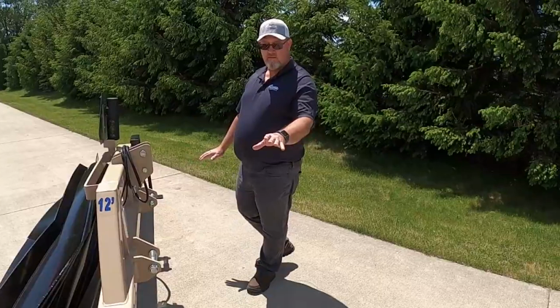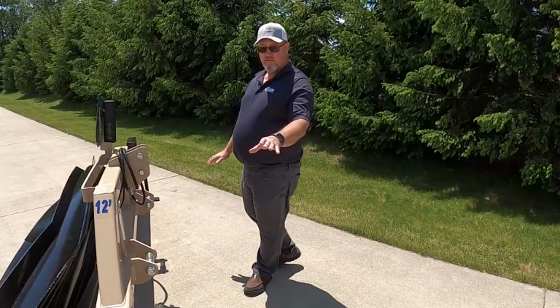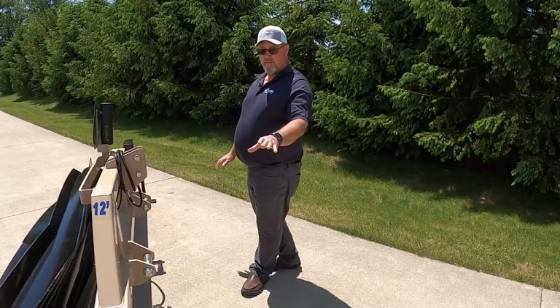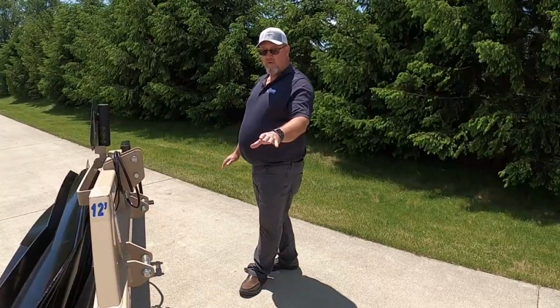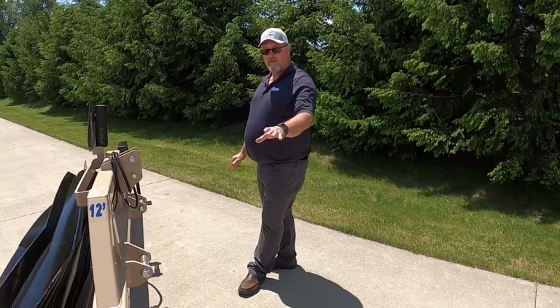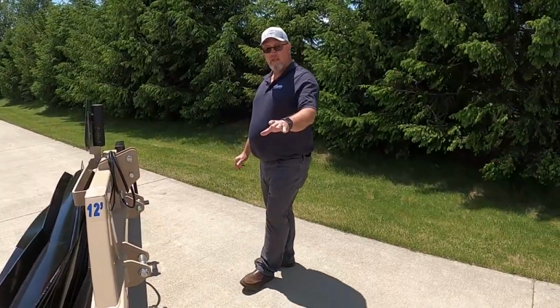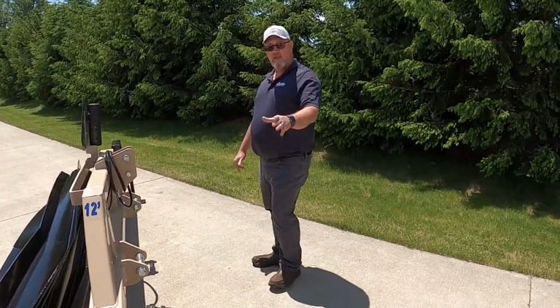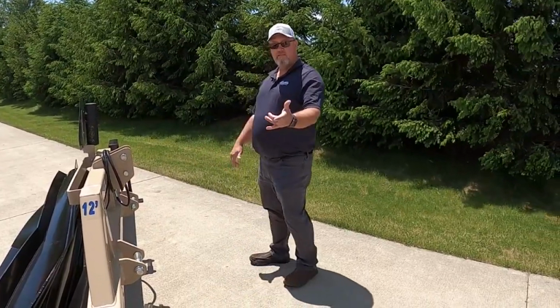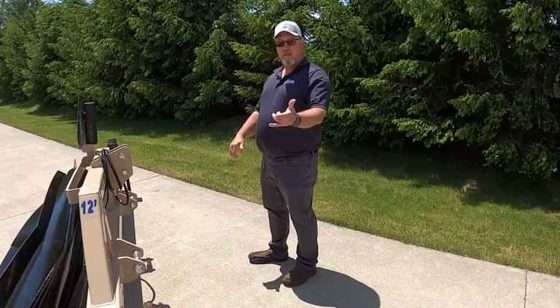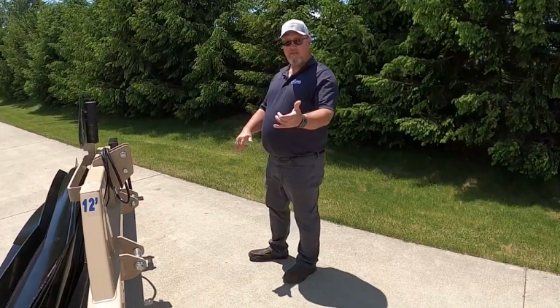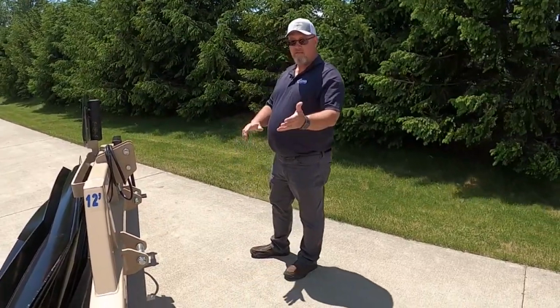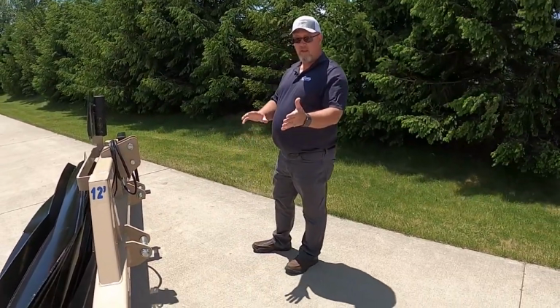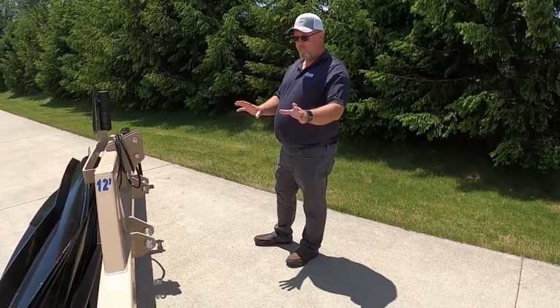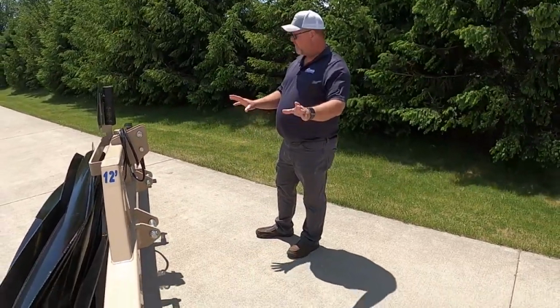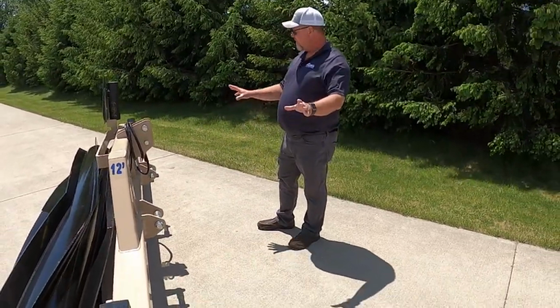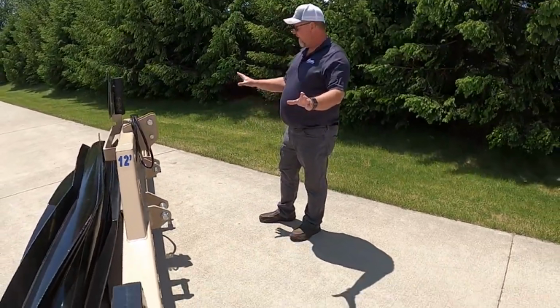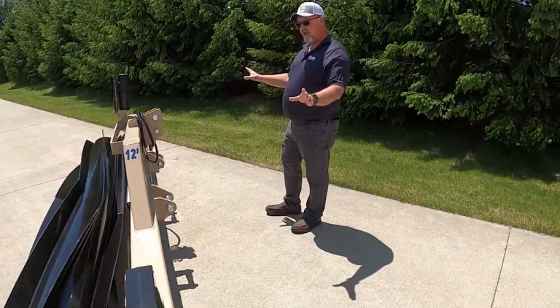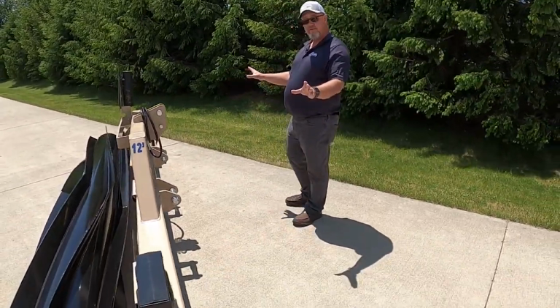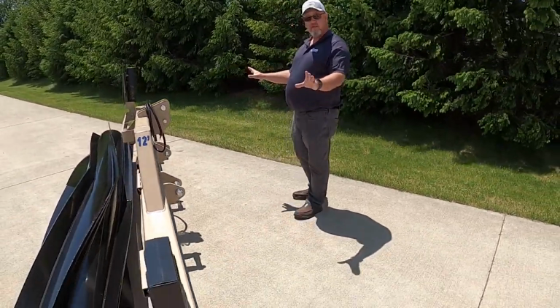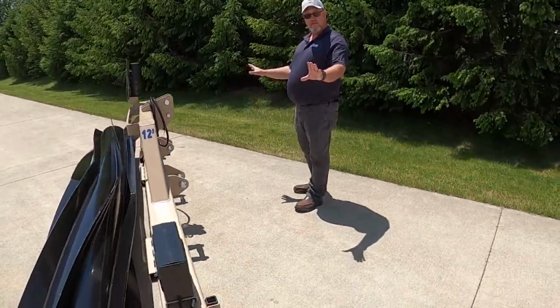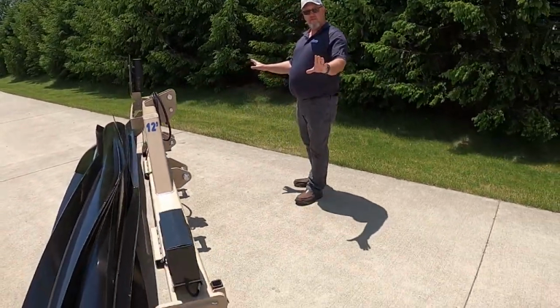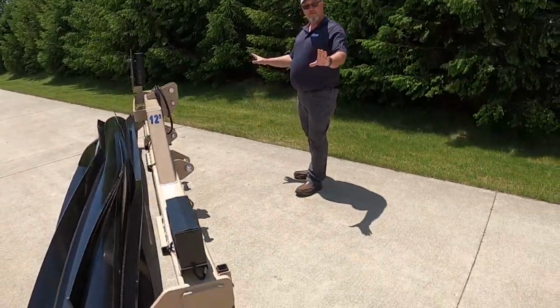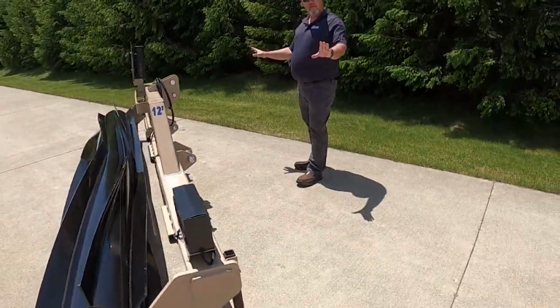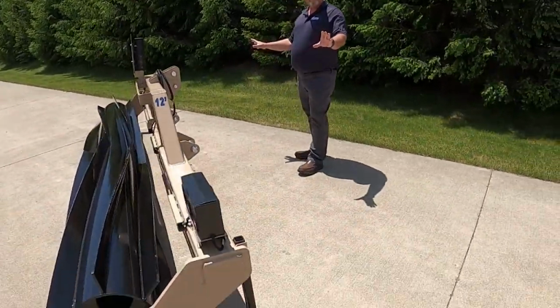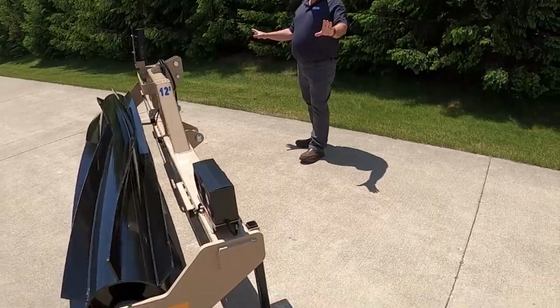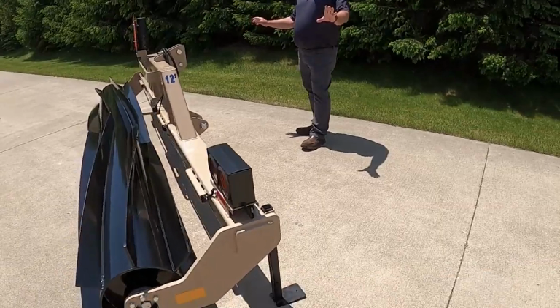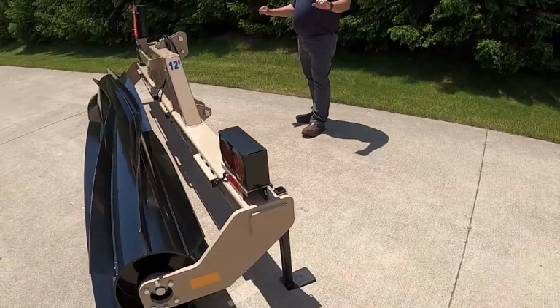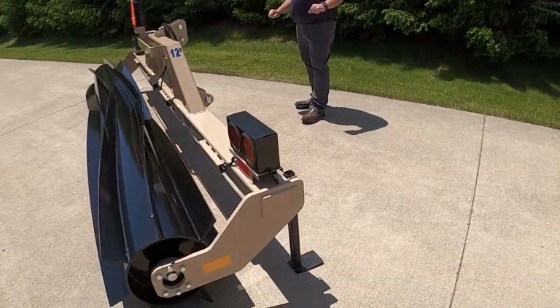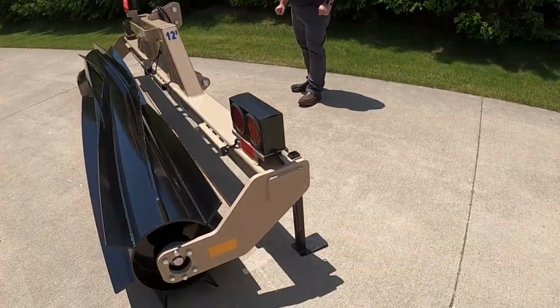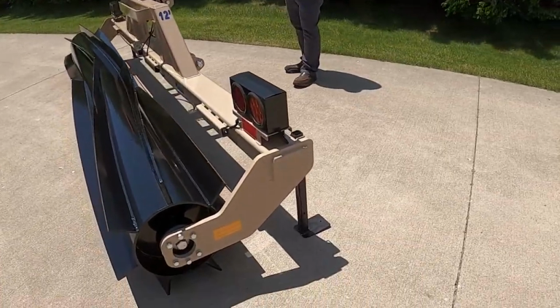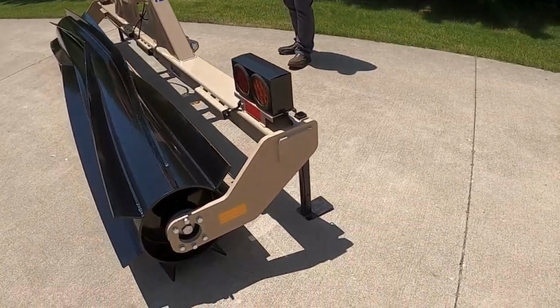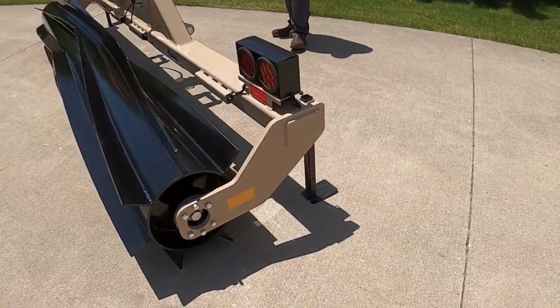The parking stands, lights, and reflector packages like you're going to see all come standard.